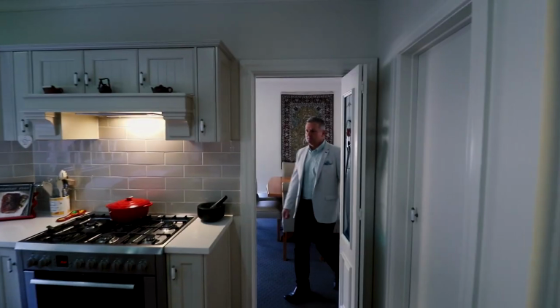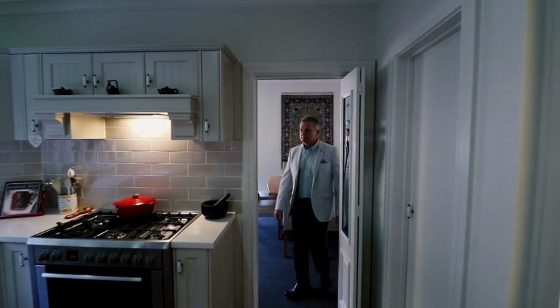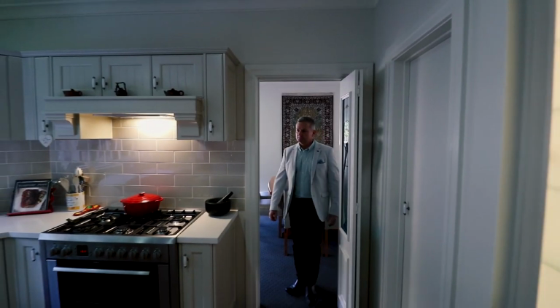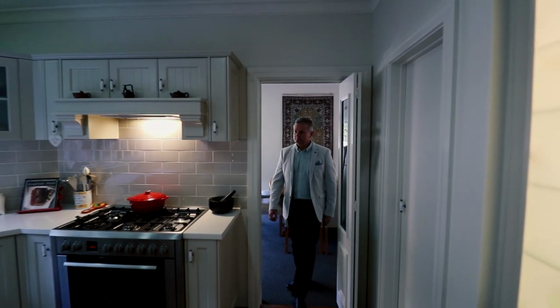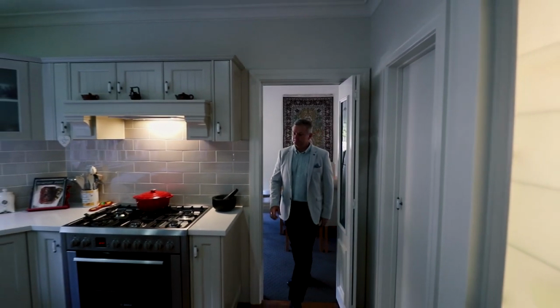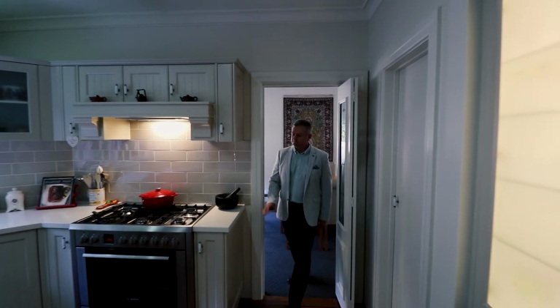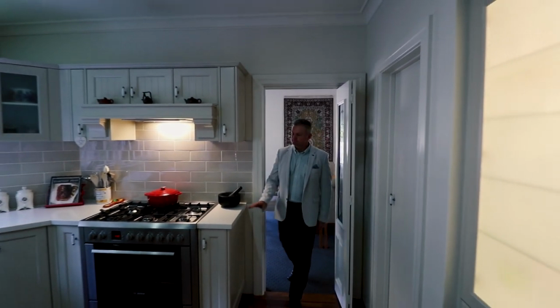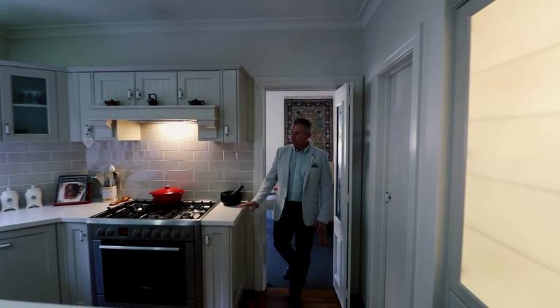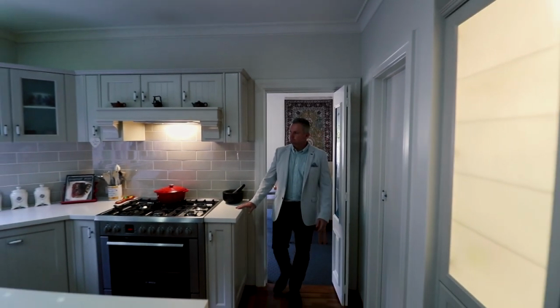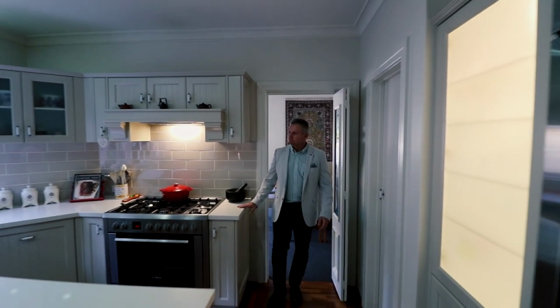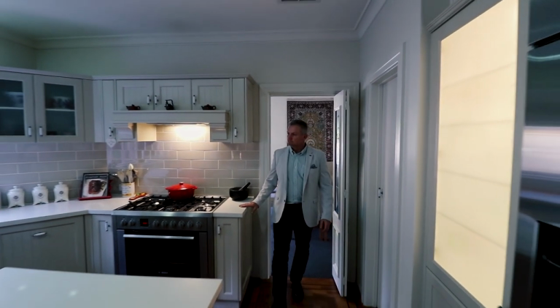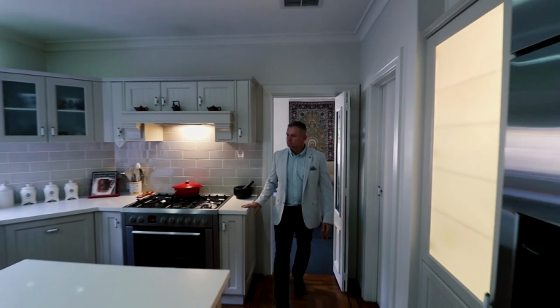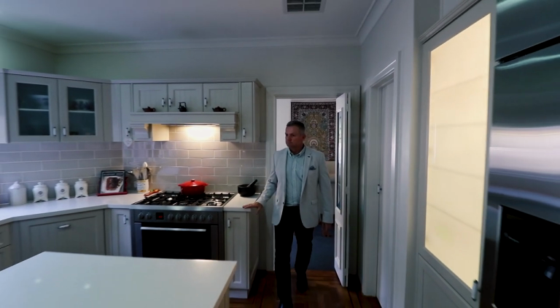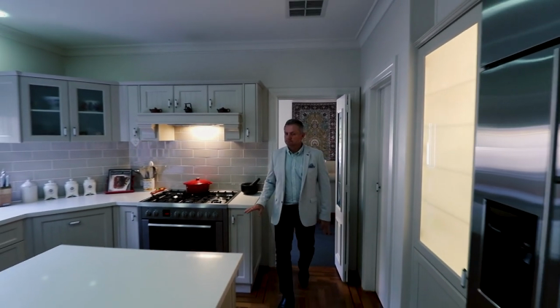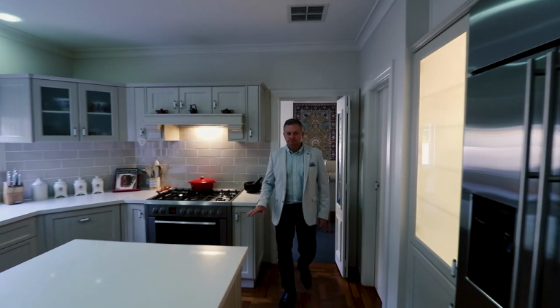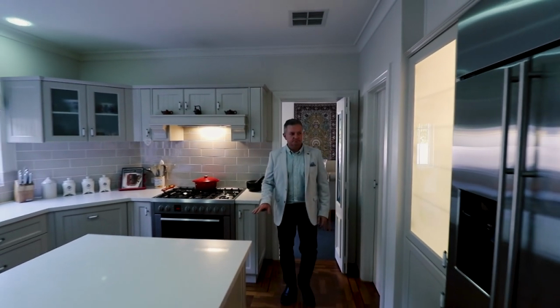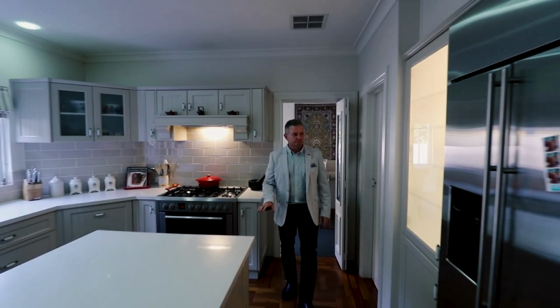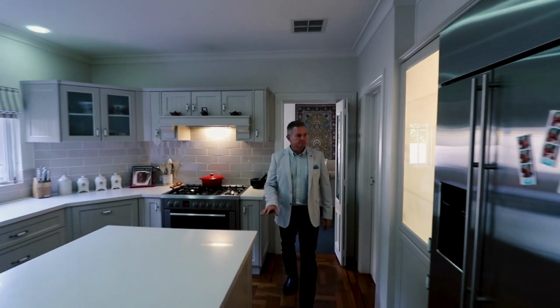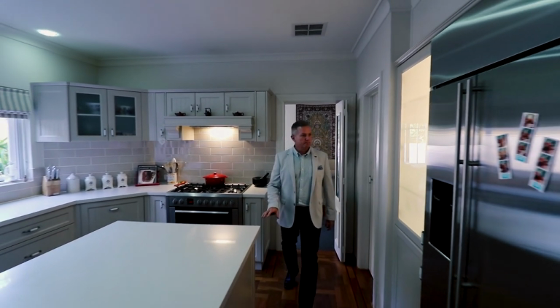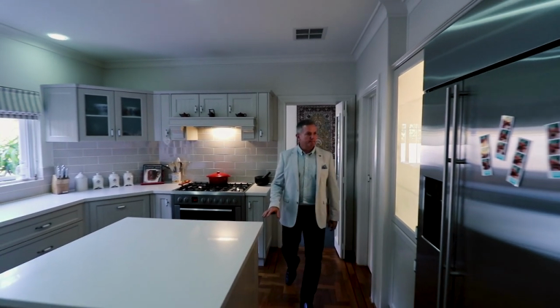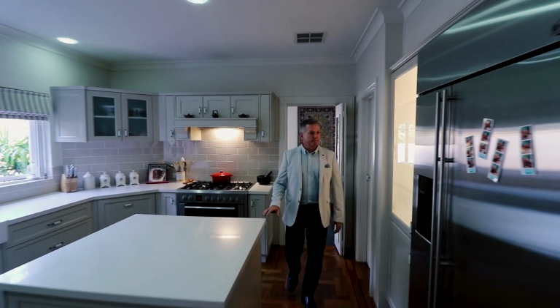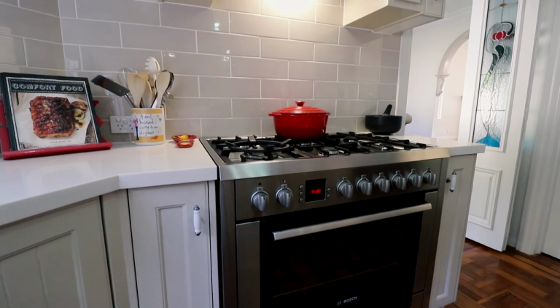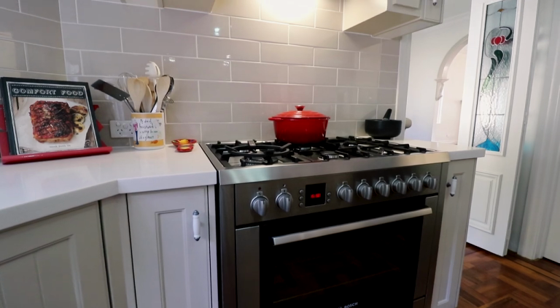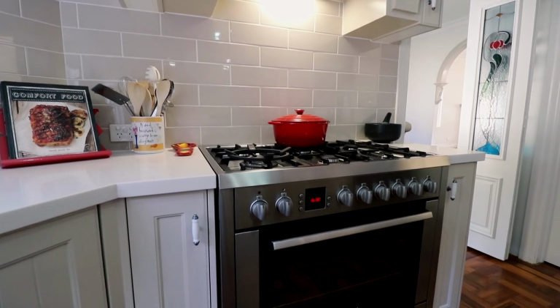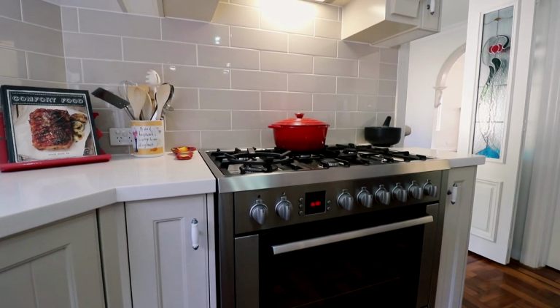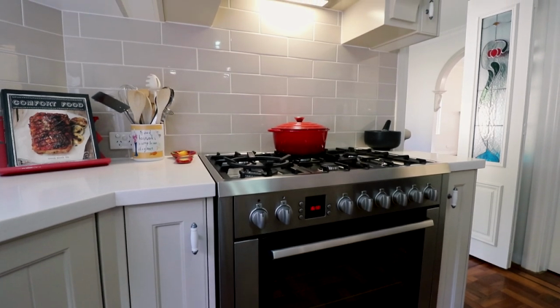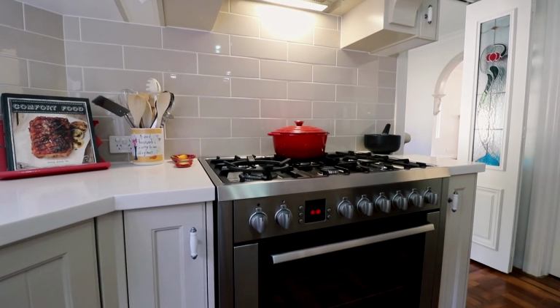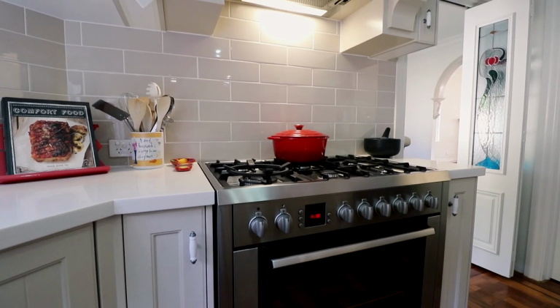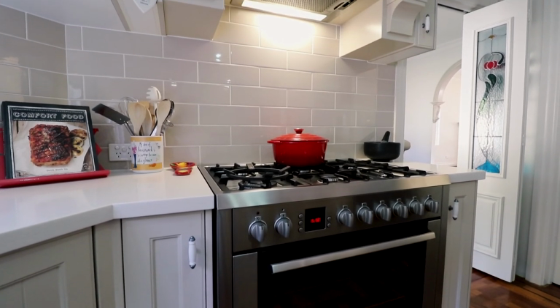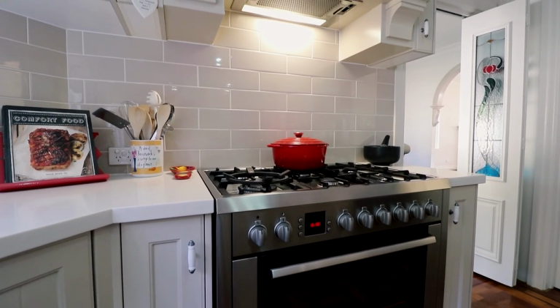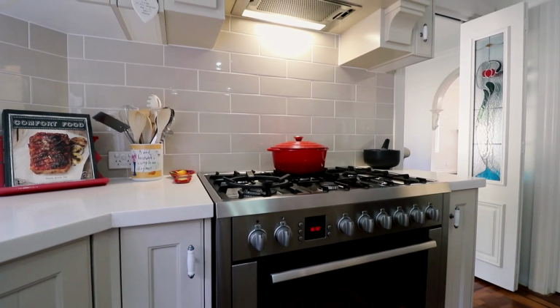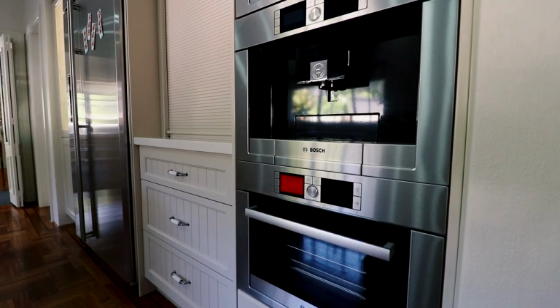An exquisite stone kitchen offers everything the home chef could want, with gas cooking, multiple ovens and a walk-in pantry.